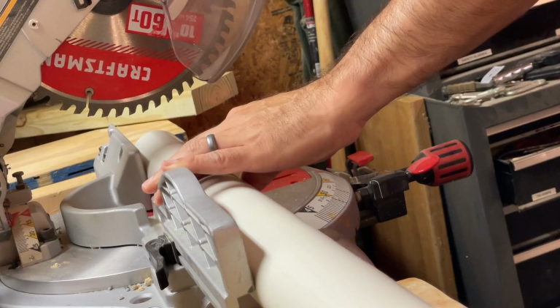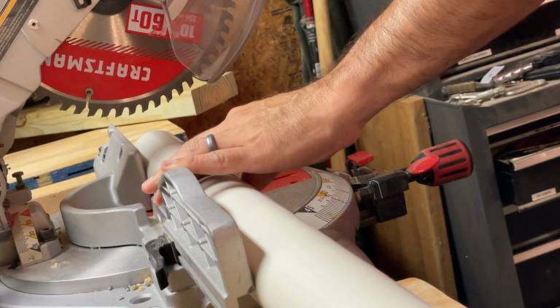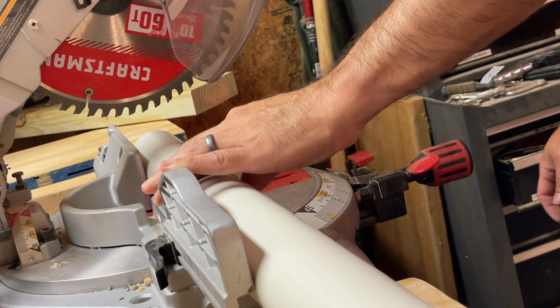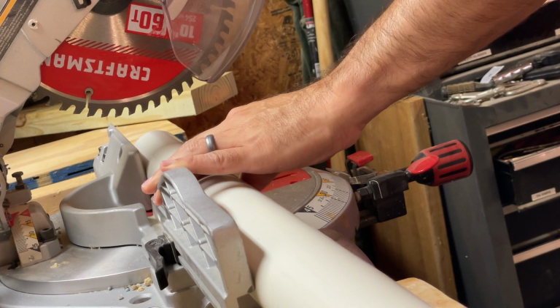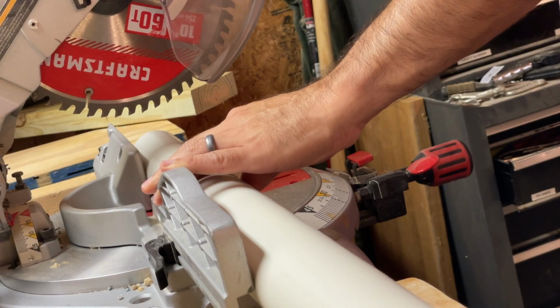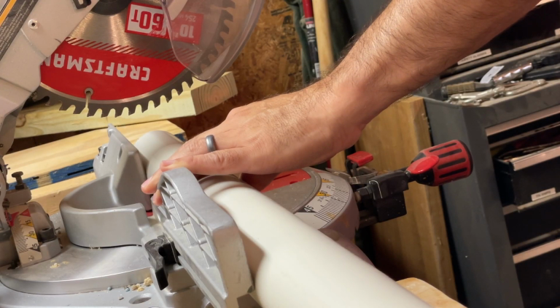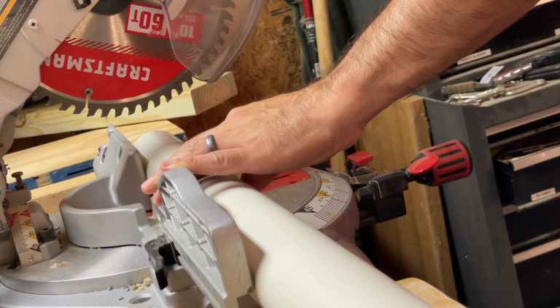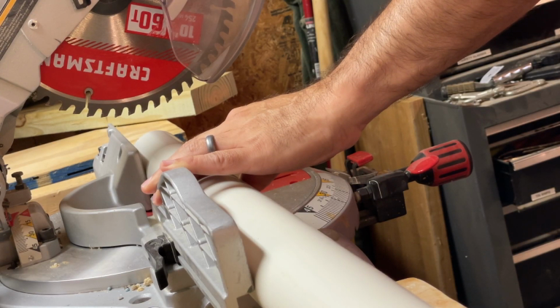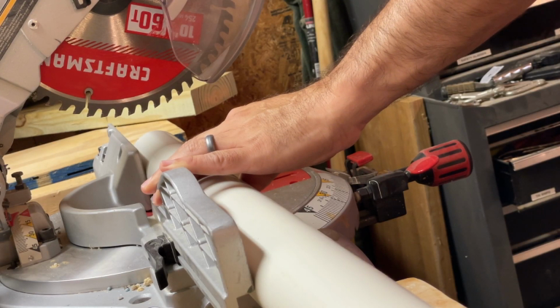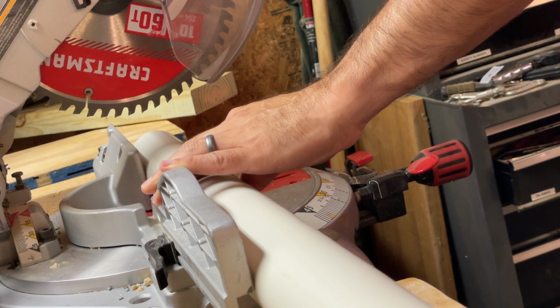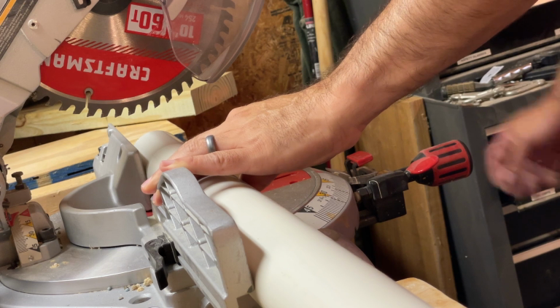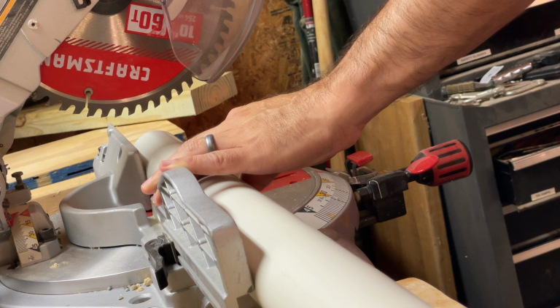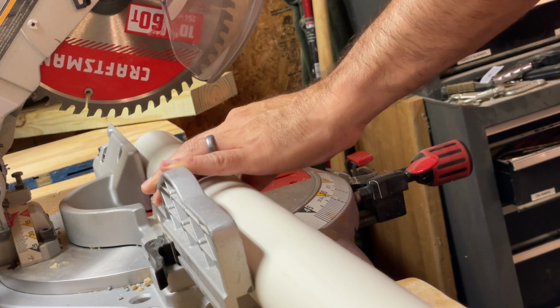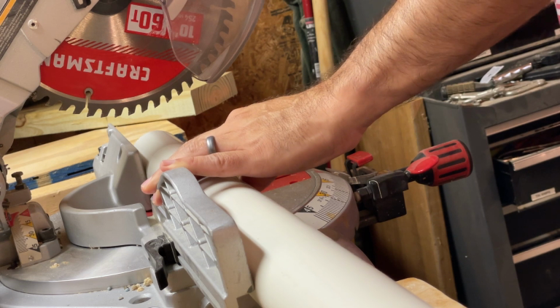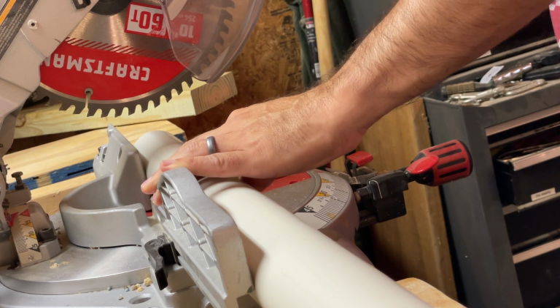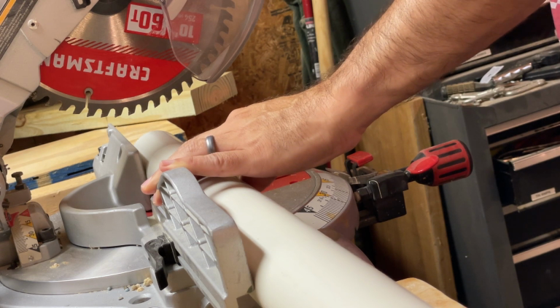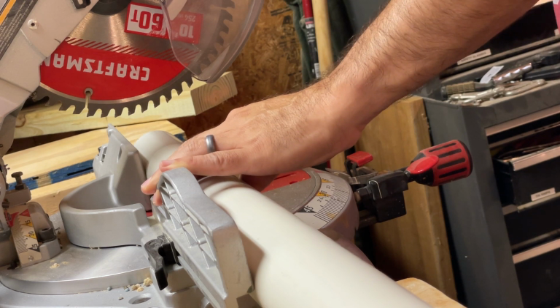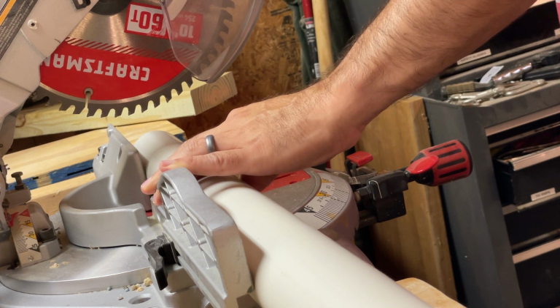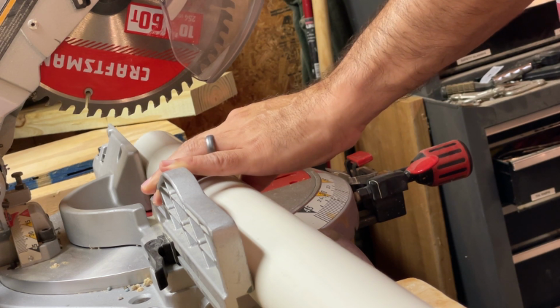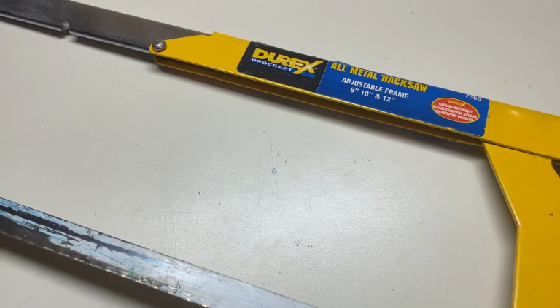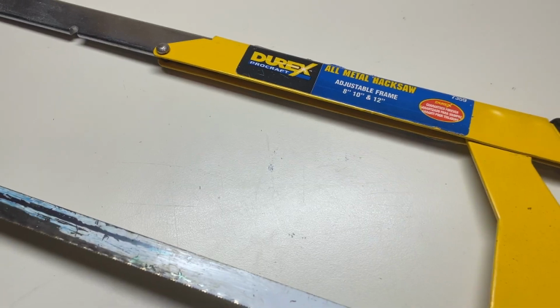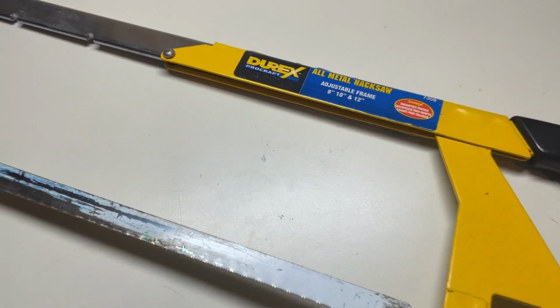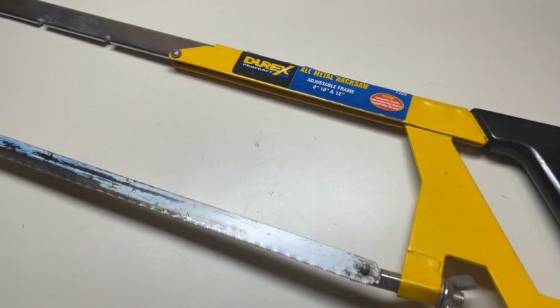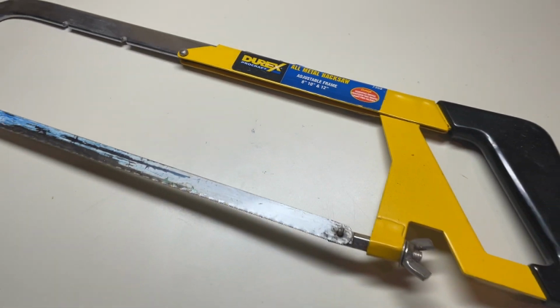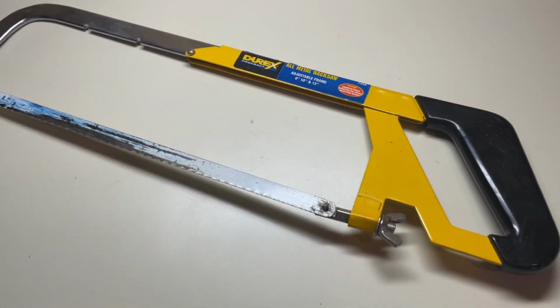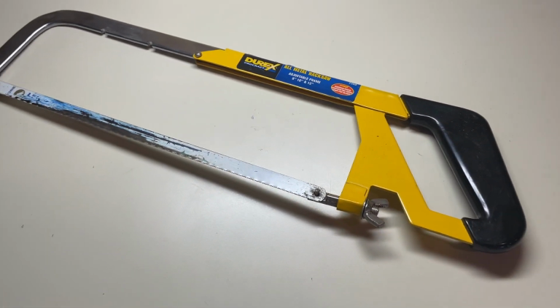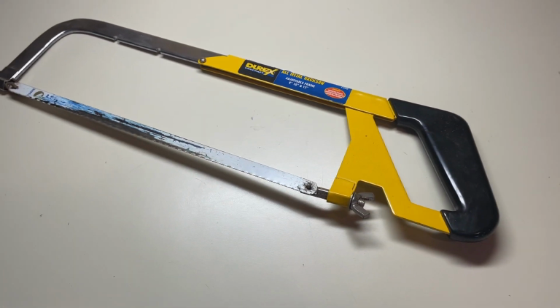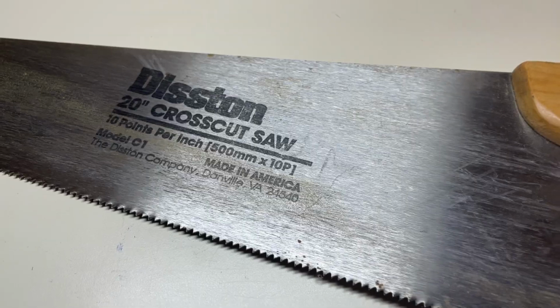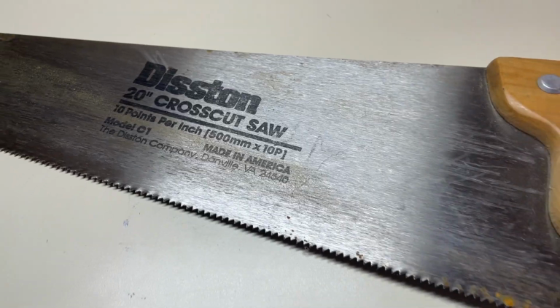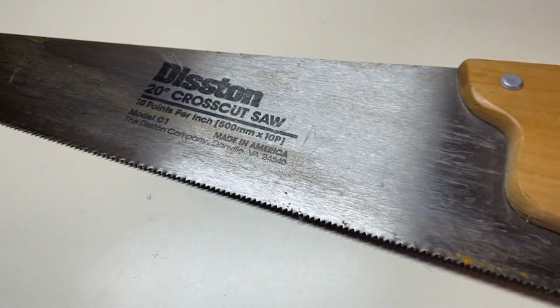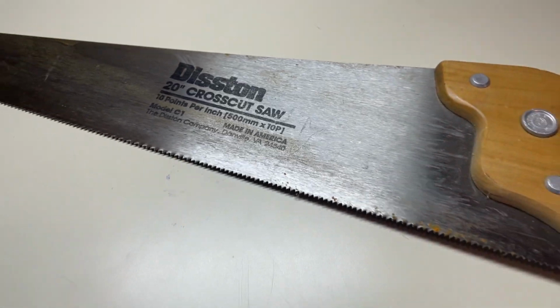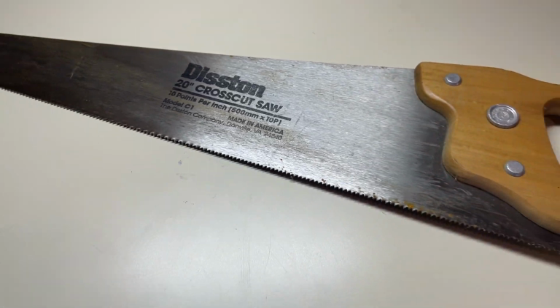I'm going to cut this pipe down into 5-inch sections using my chop saw. If you don't have a chop saw, you can use a hacksaw or a cross-cut saw — whatever you've got available.